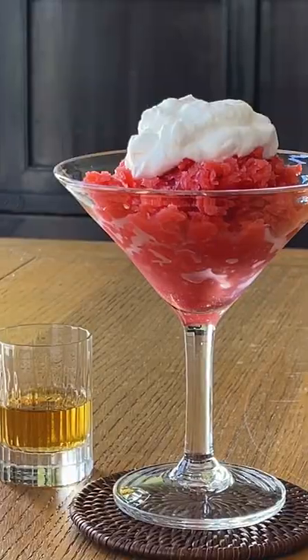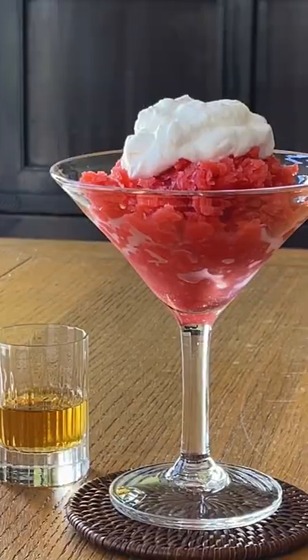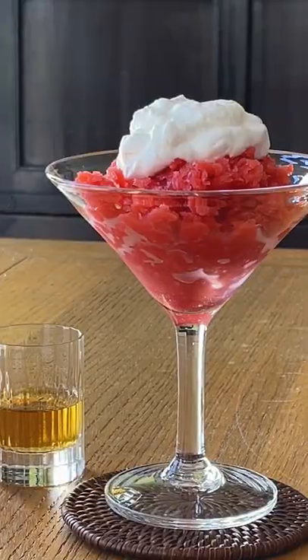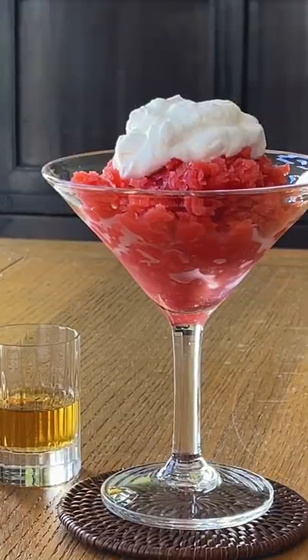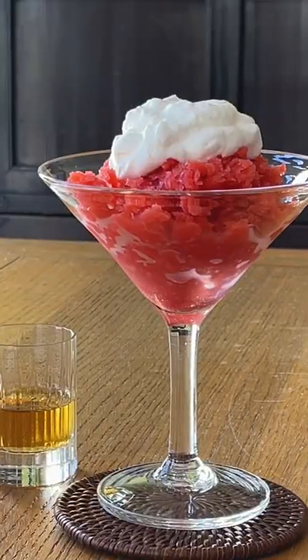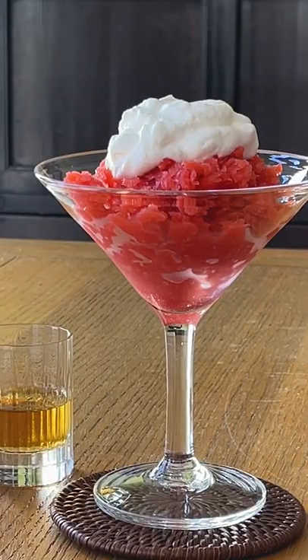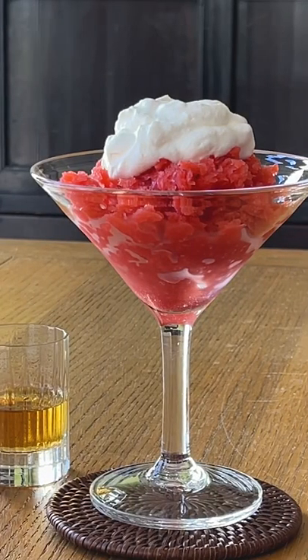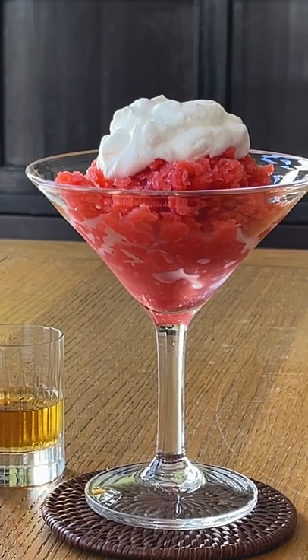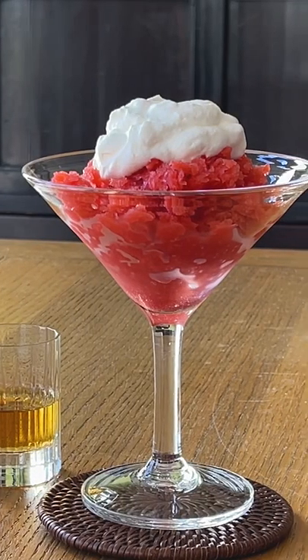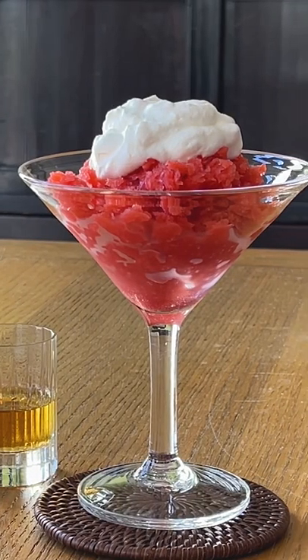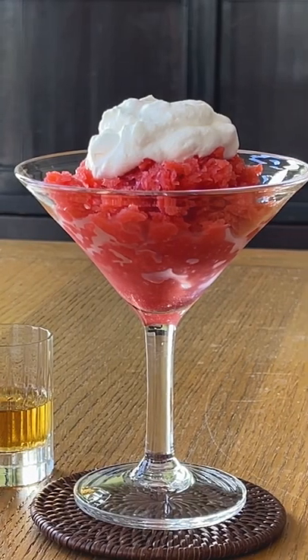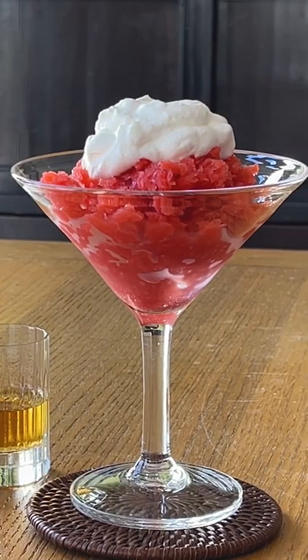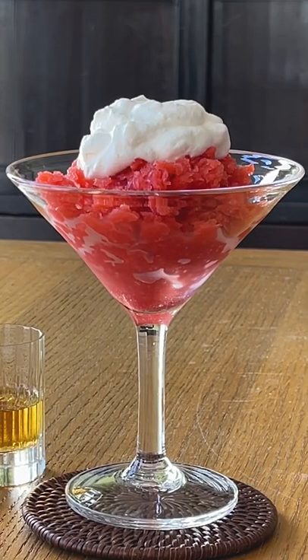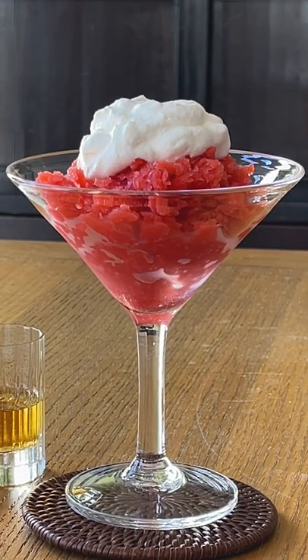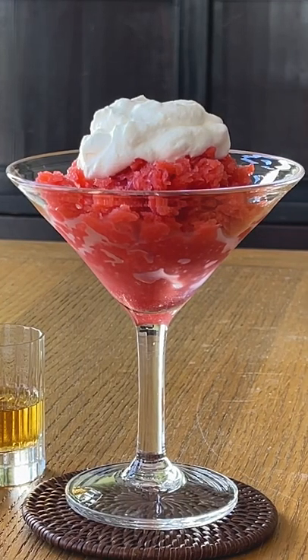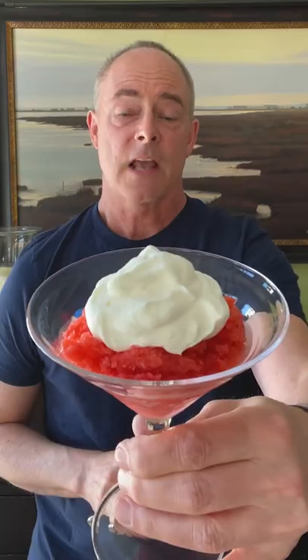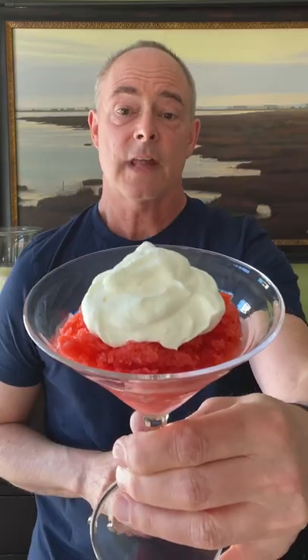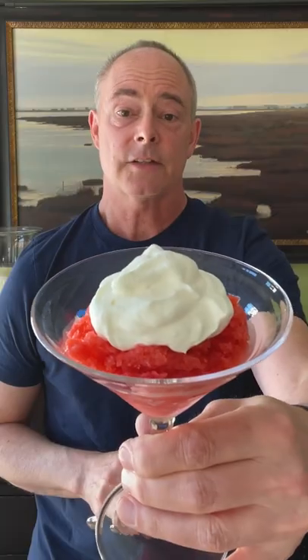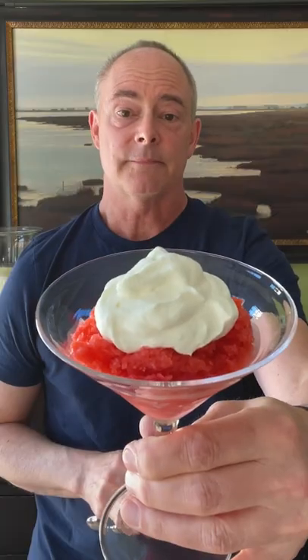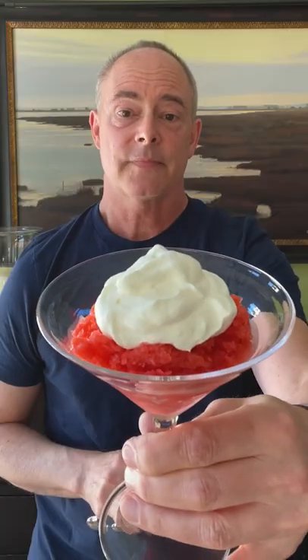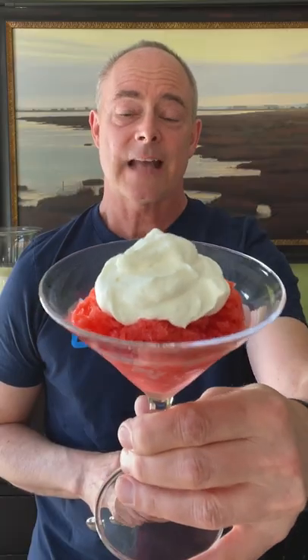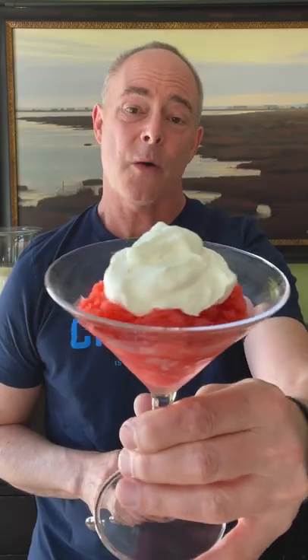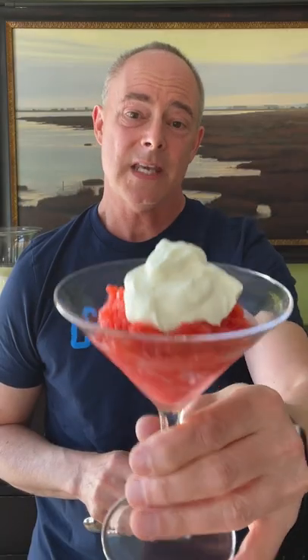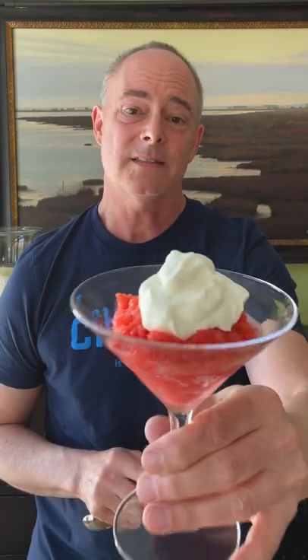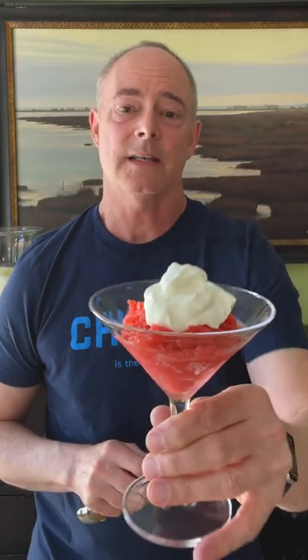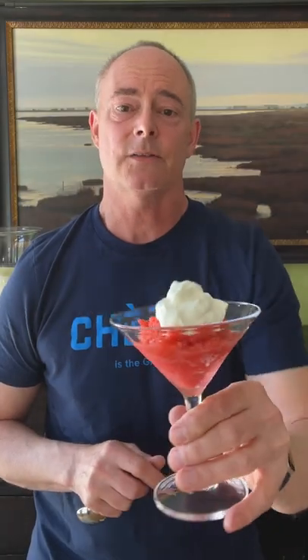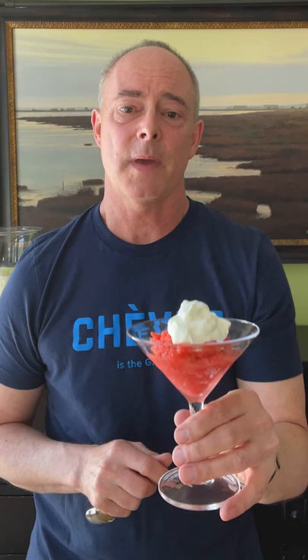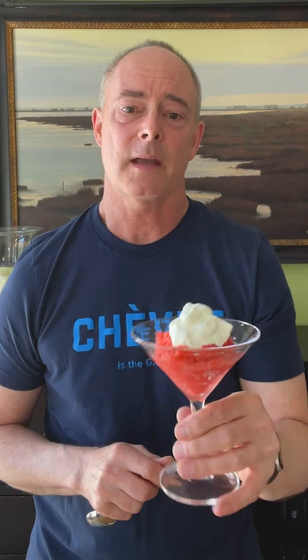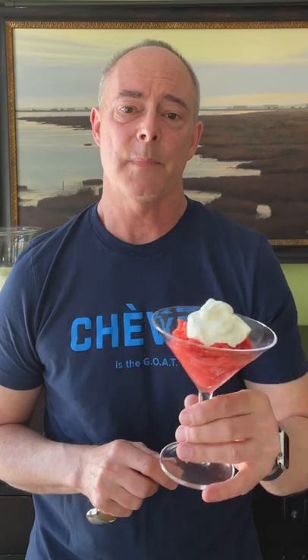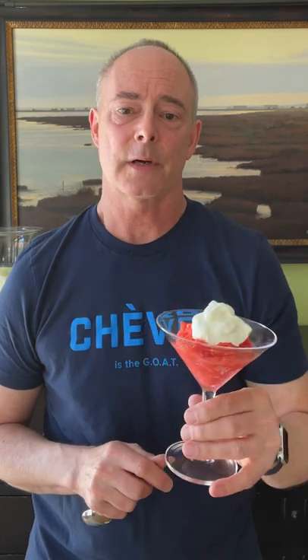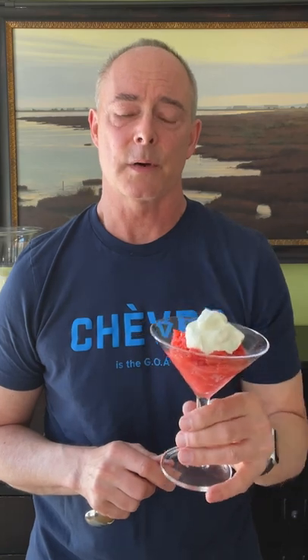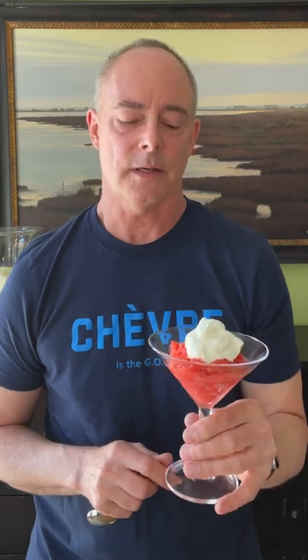Spoon into chilled bowls or glasses and serve. So that's it — that's how easy it is to make a berry granita.